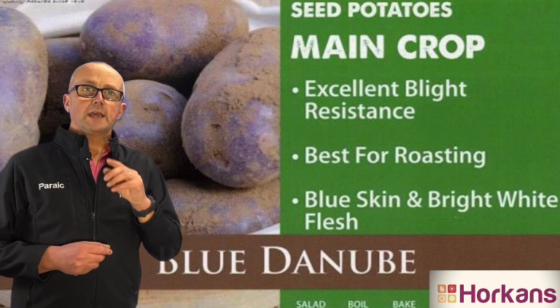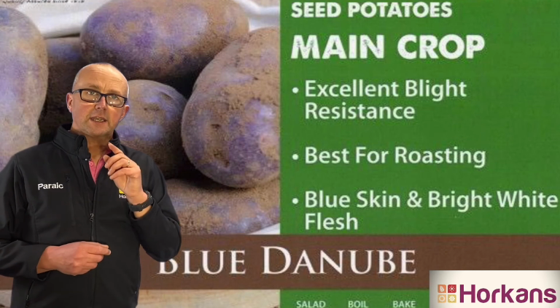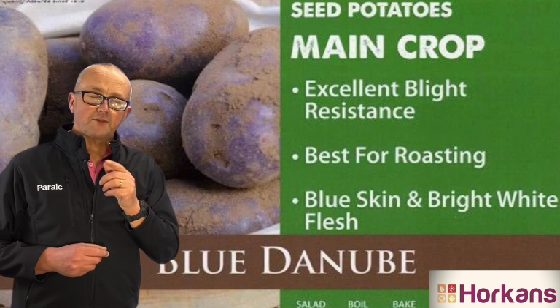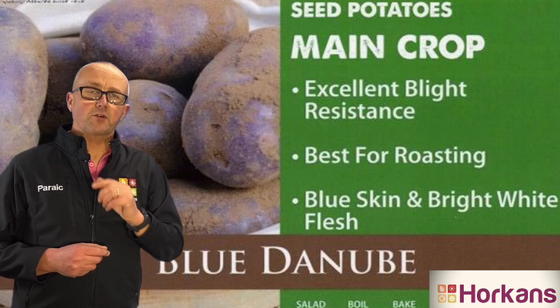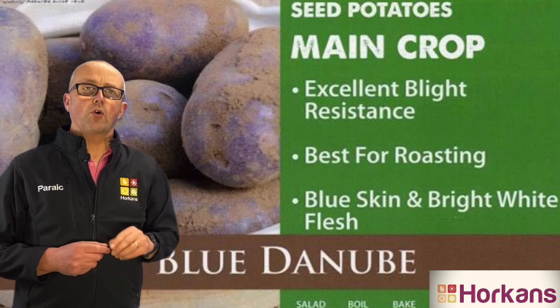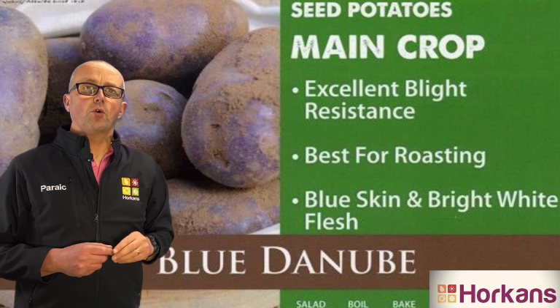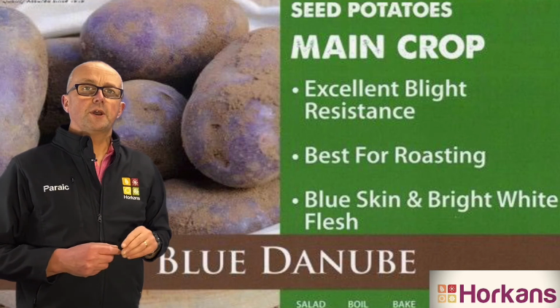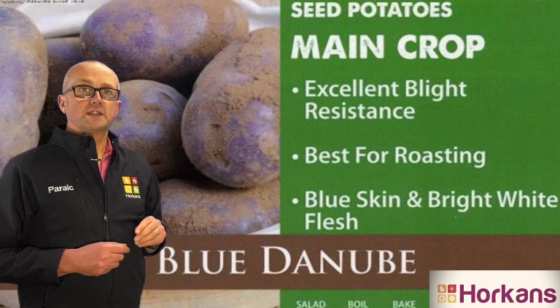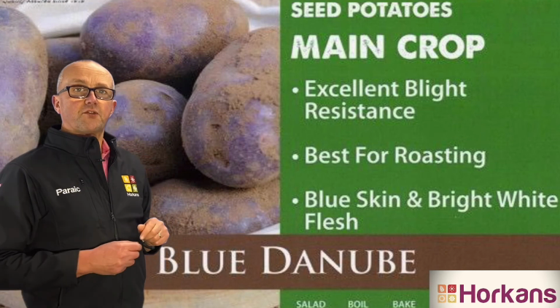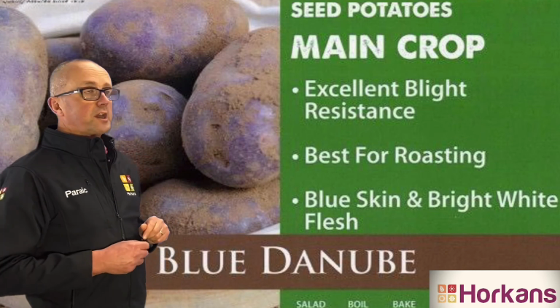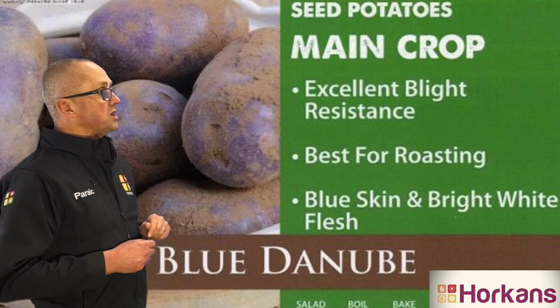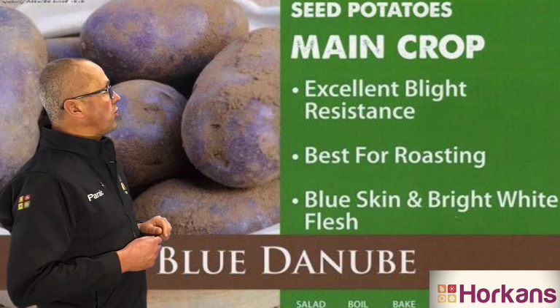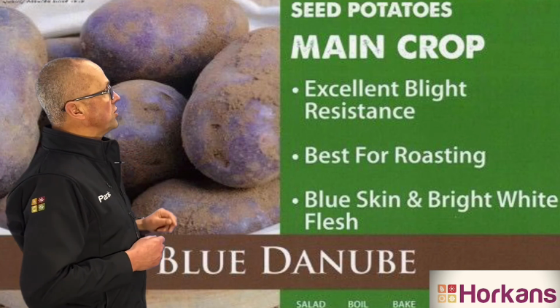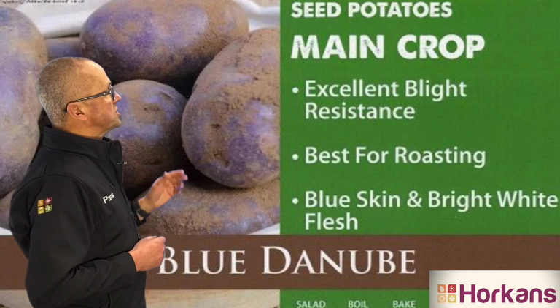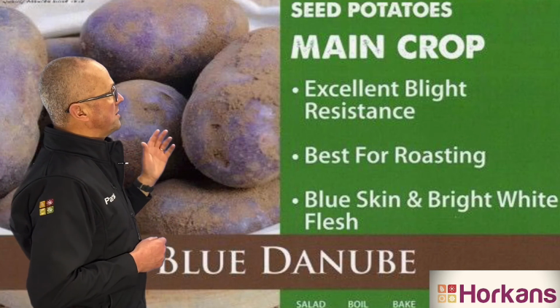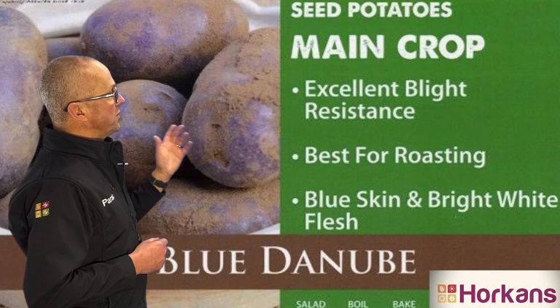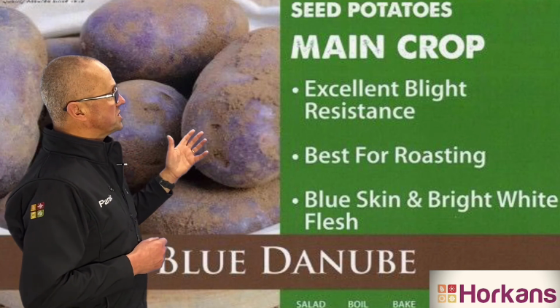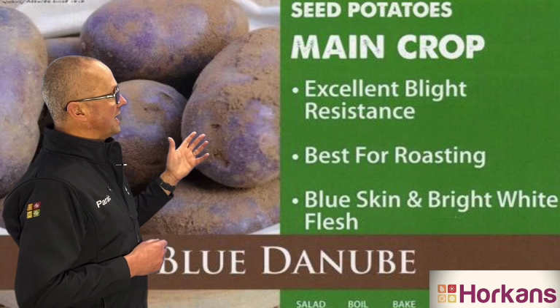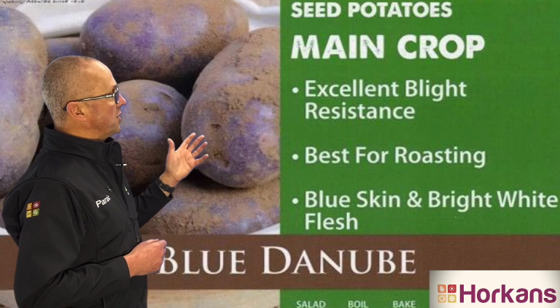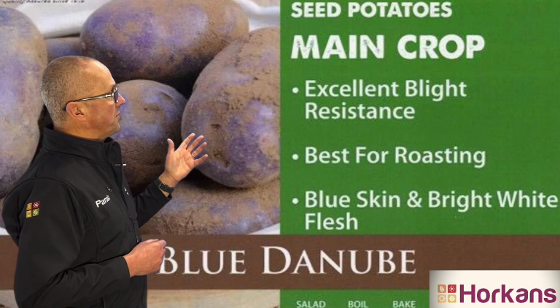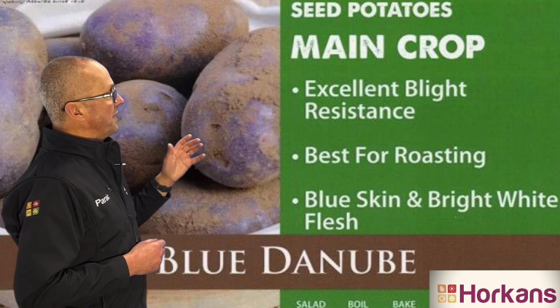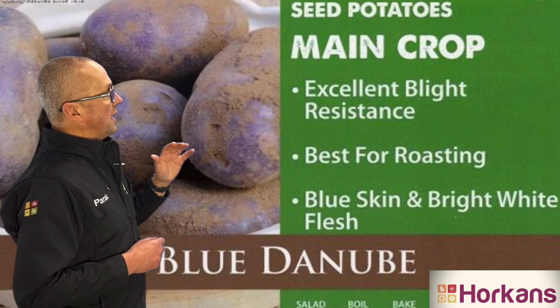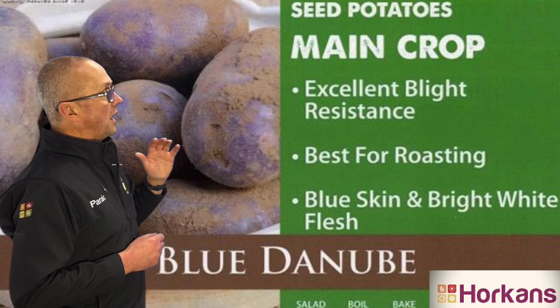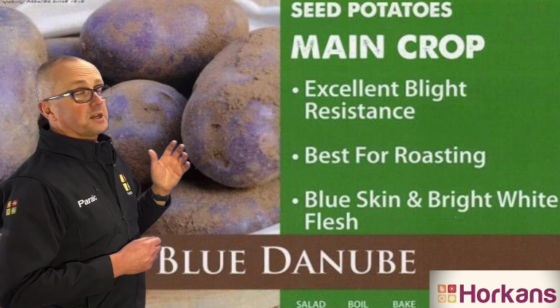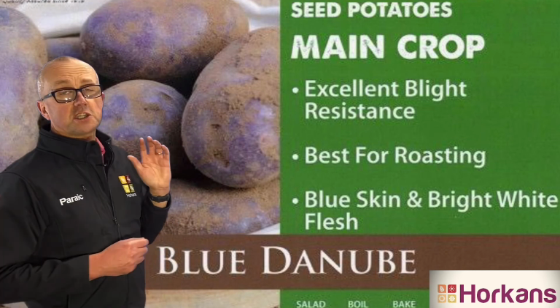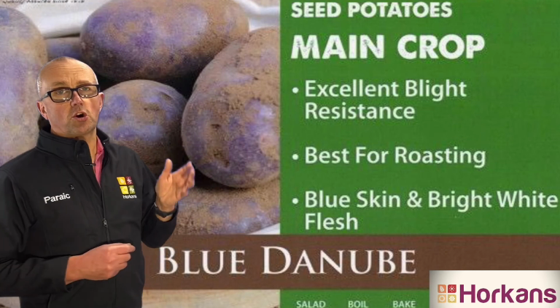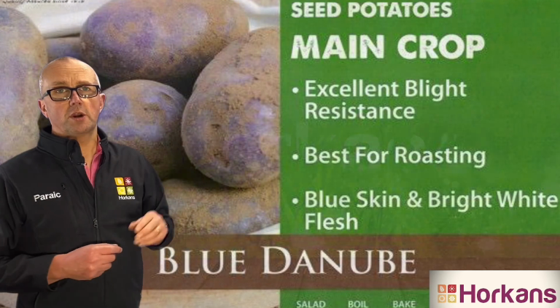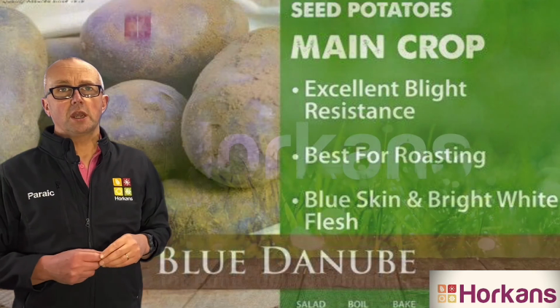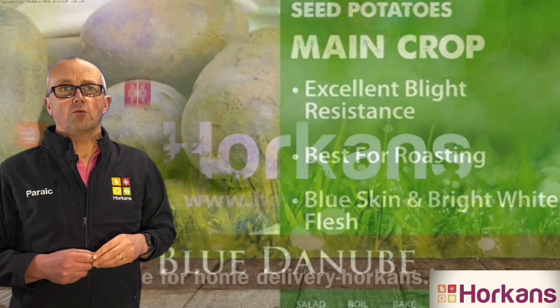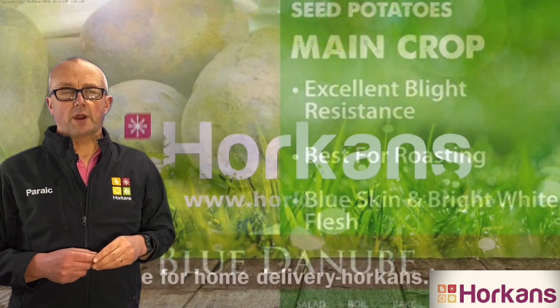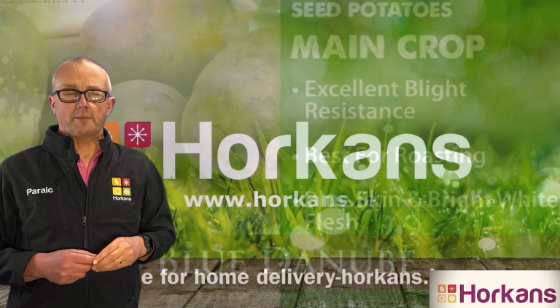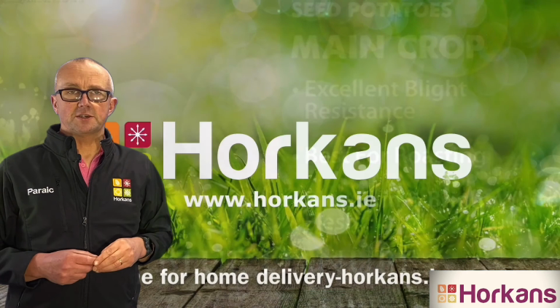Give it a grow — it's a variety called Blue Danube, I can certainly recommend it.